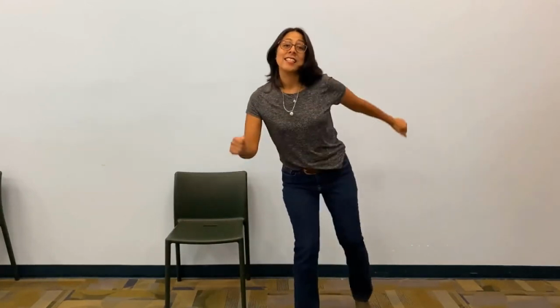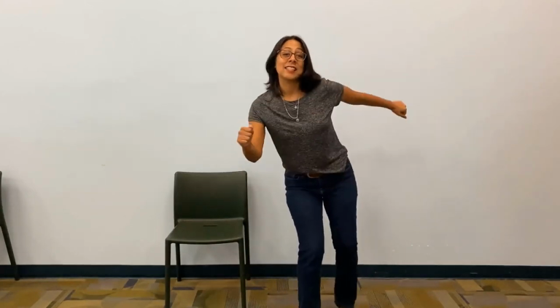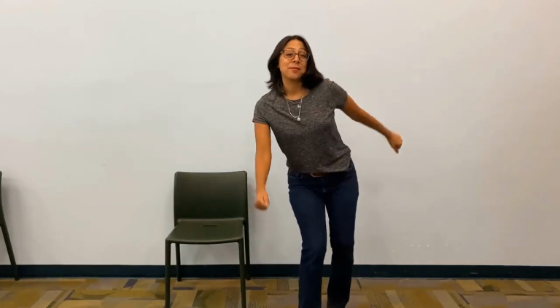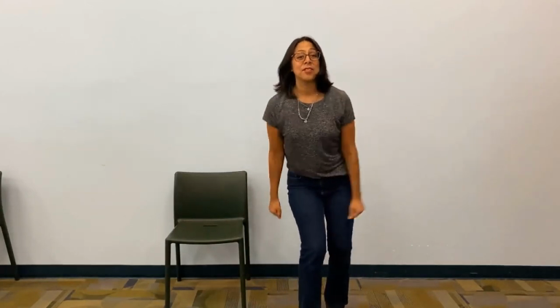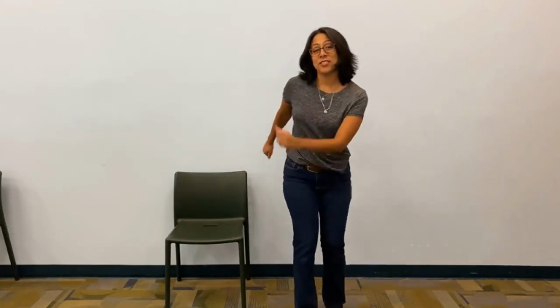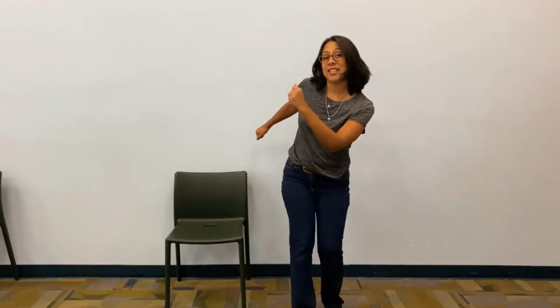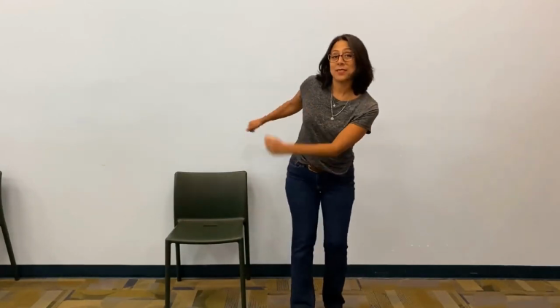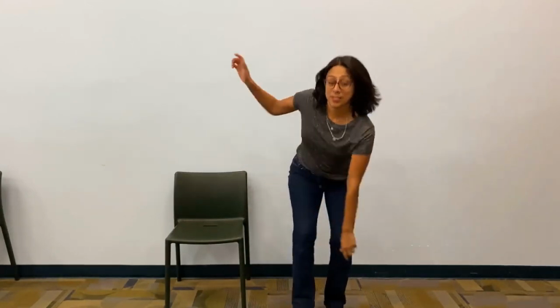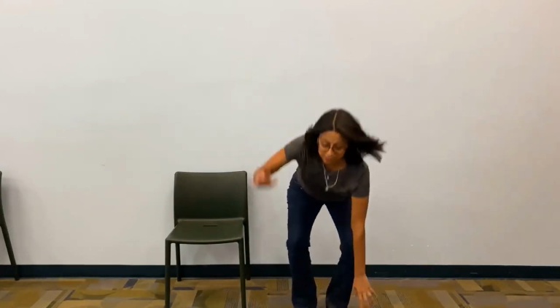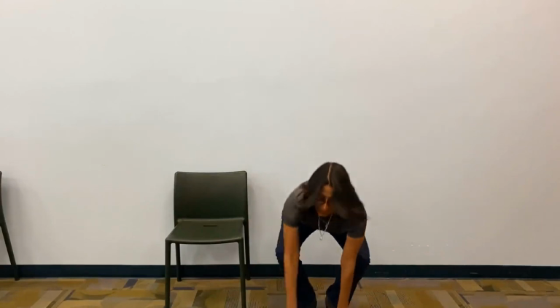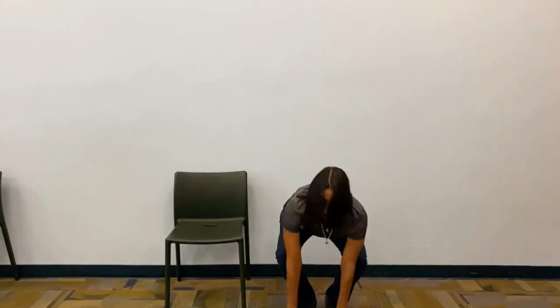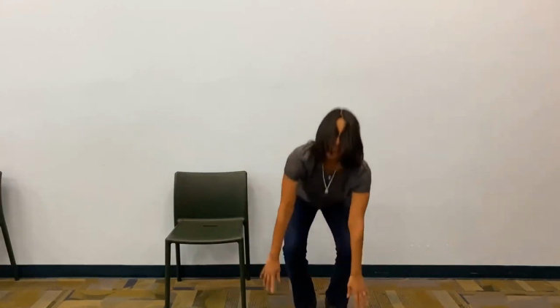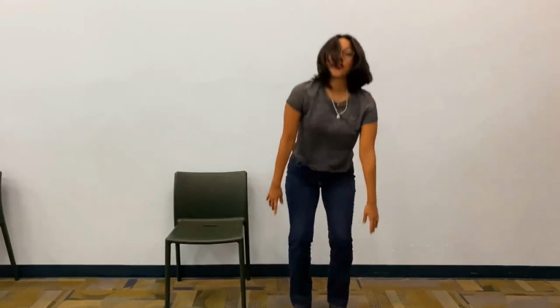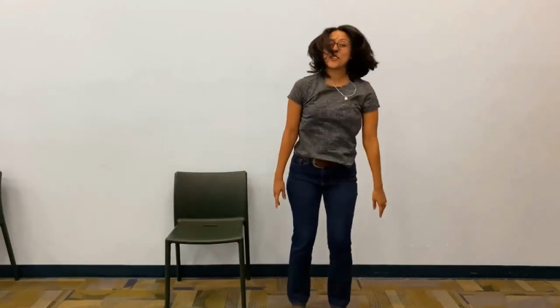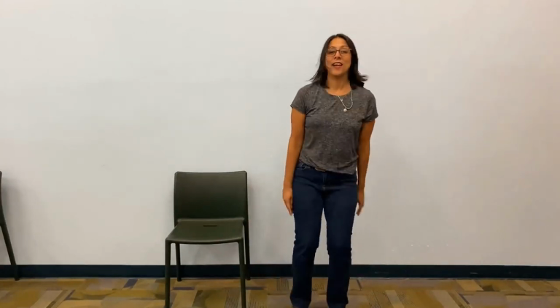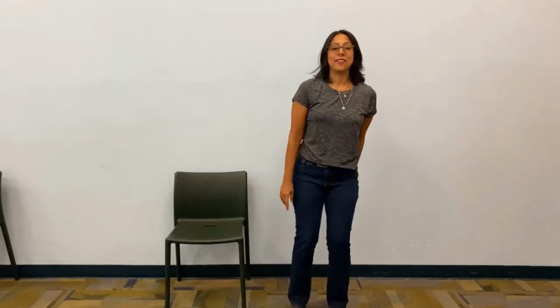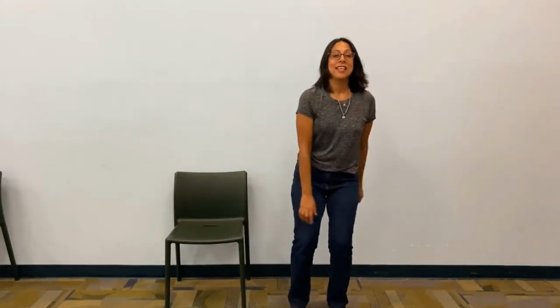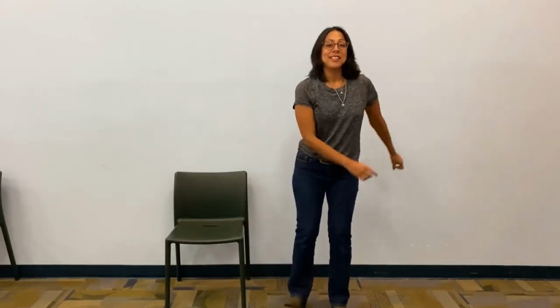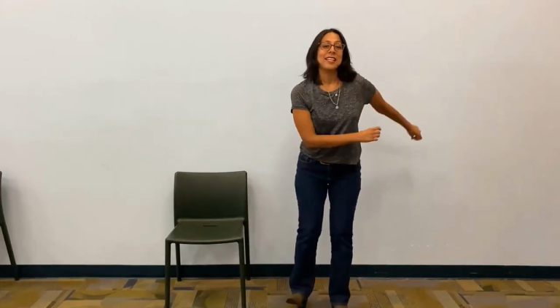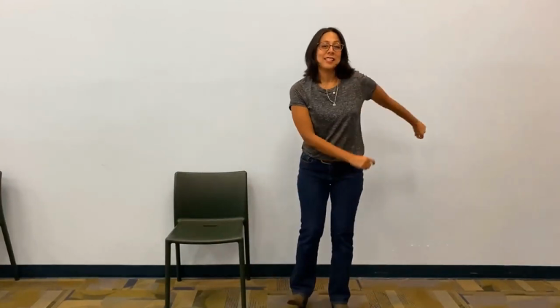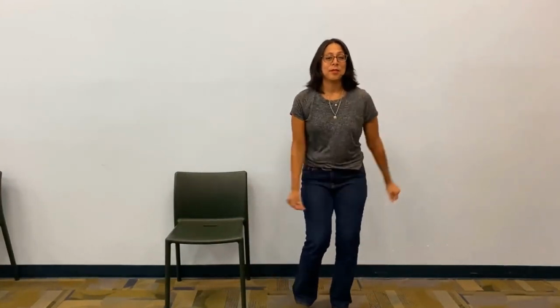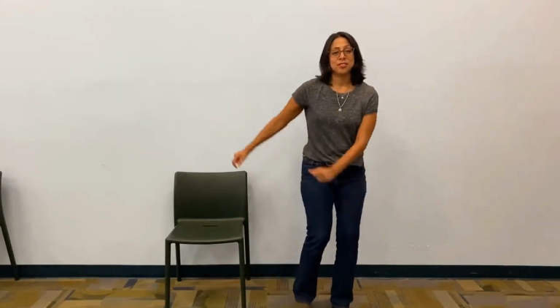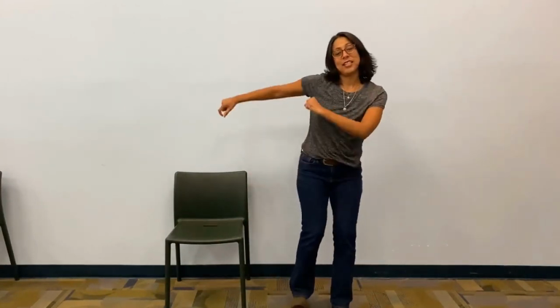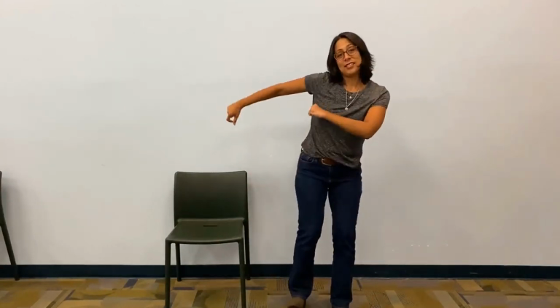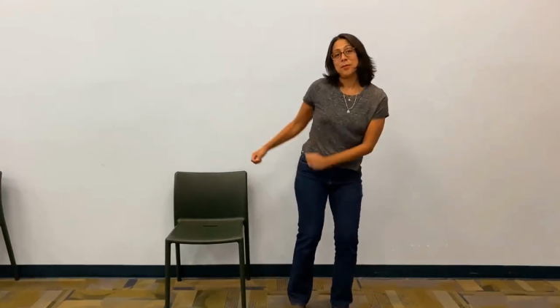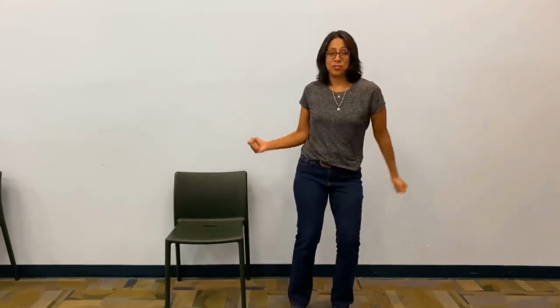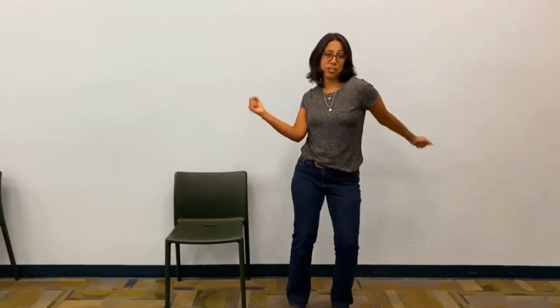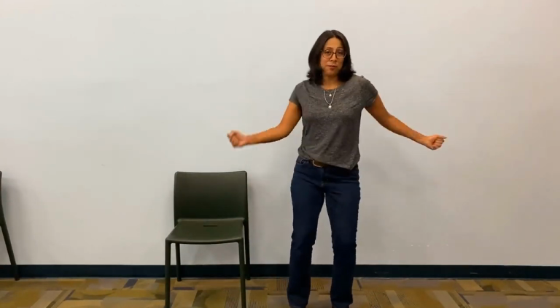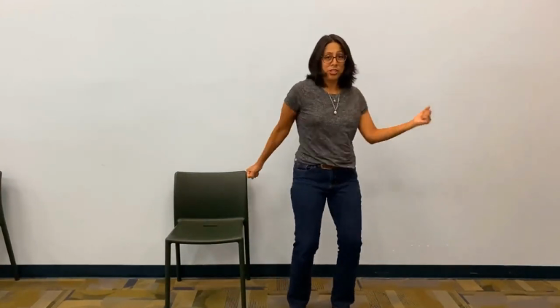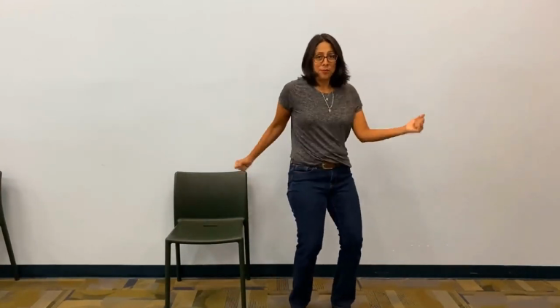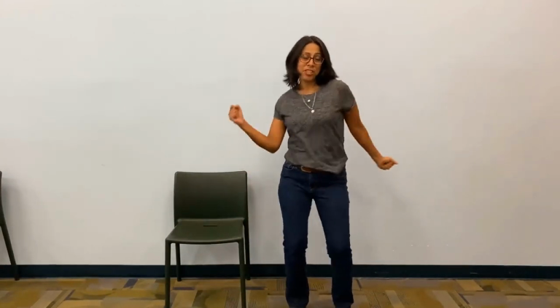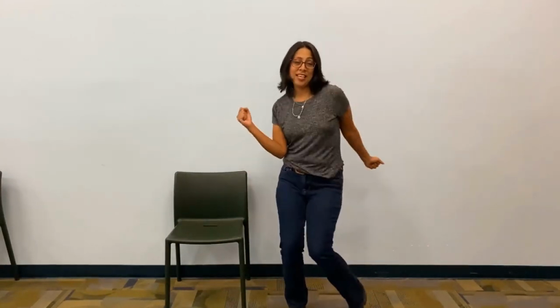Dancing monster, dancing monster, touch the ground. Dancing monster, dancing monster, shimmy shimmy shake.